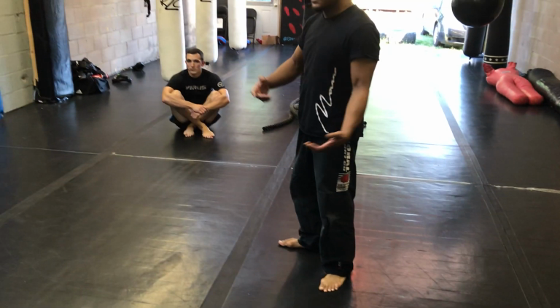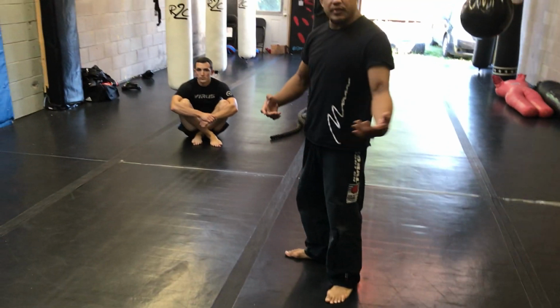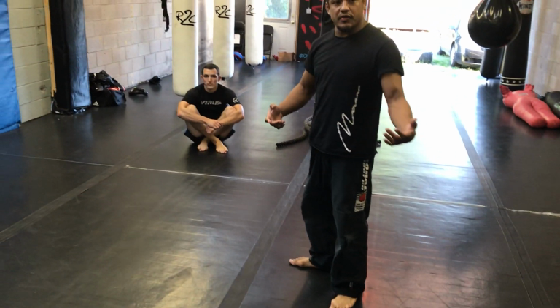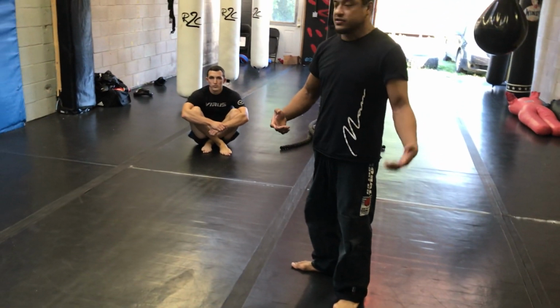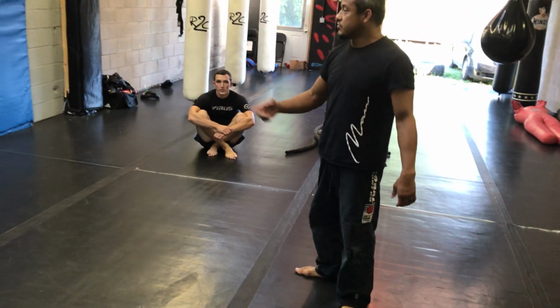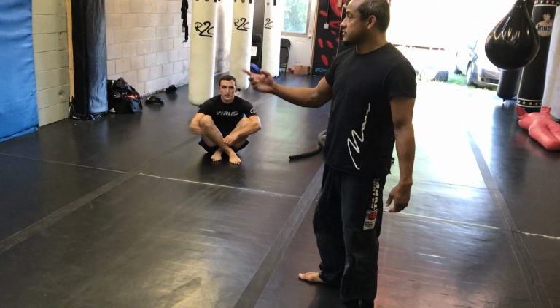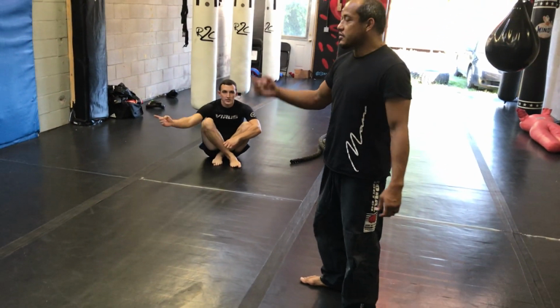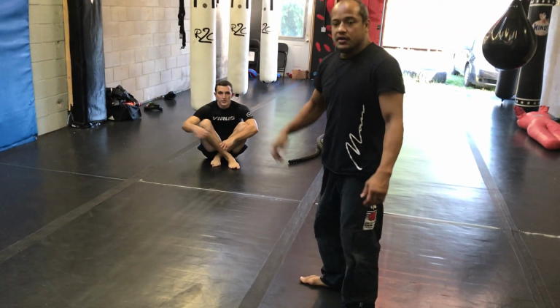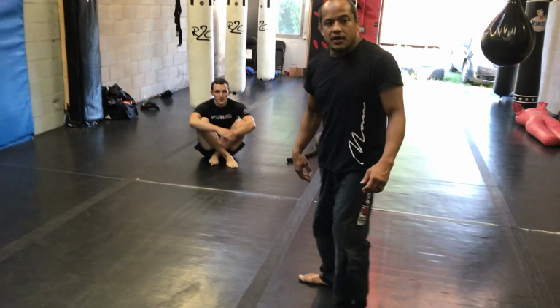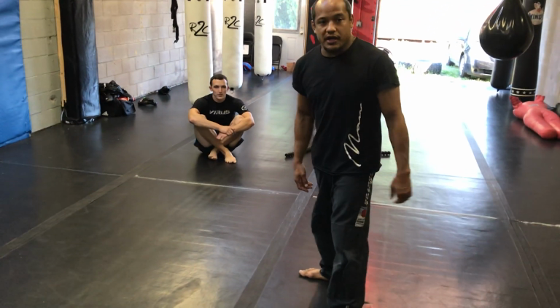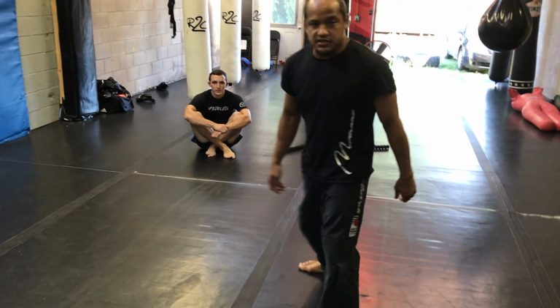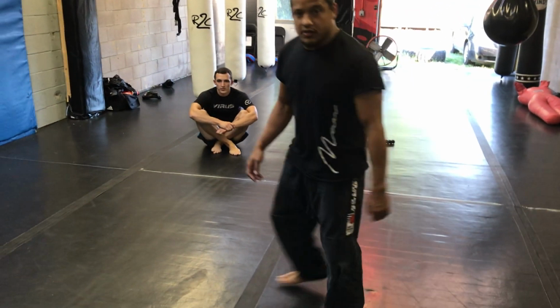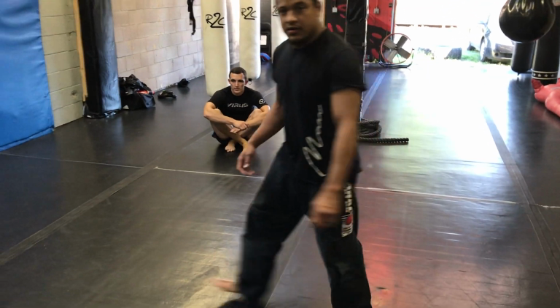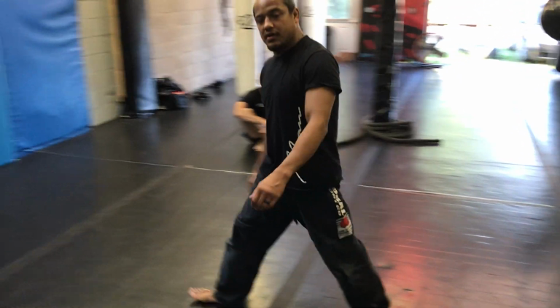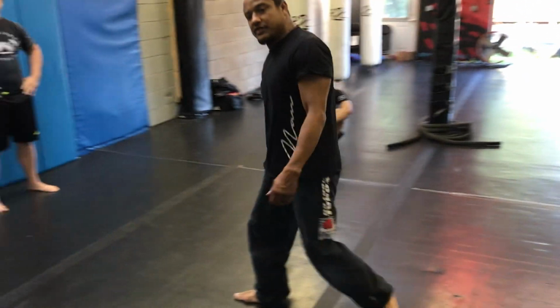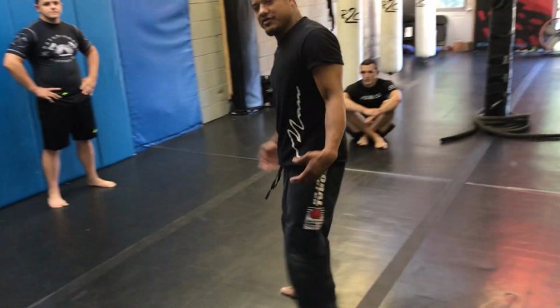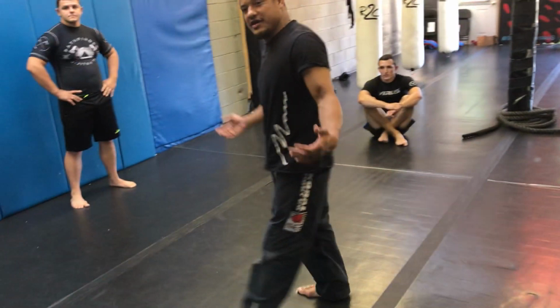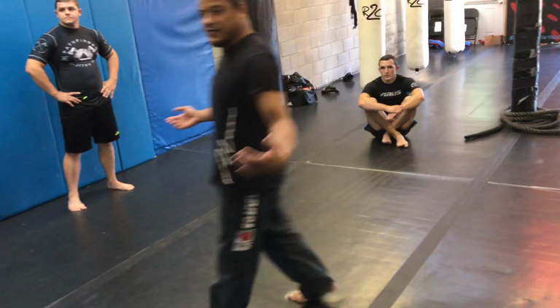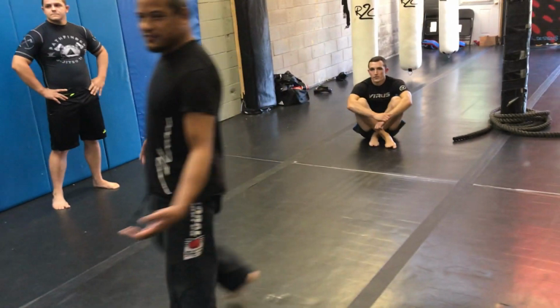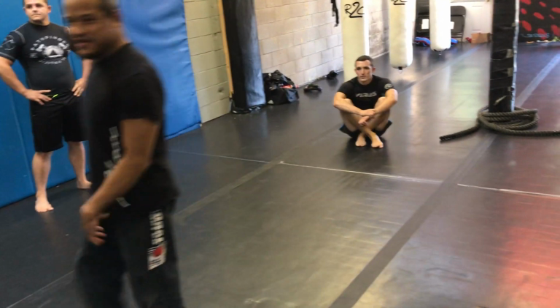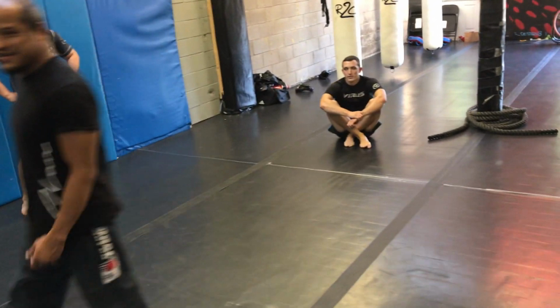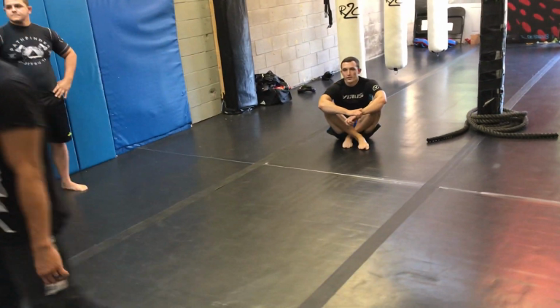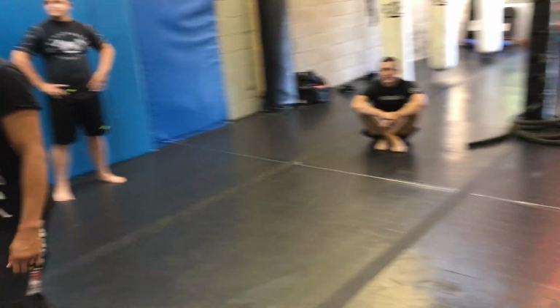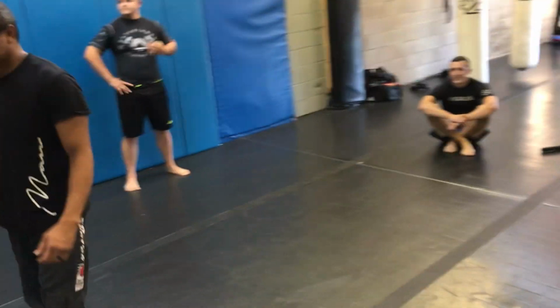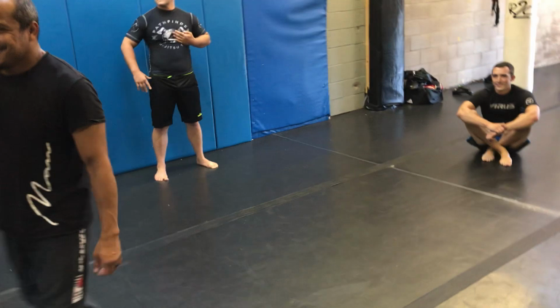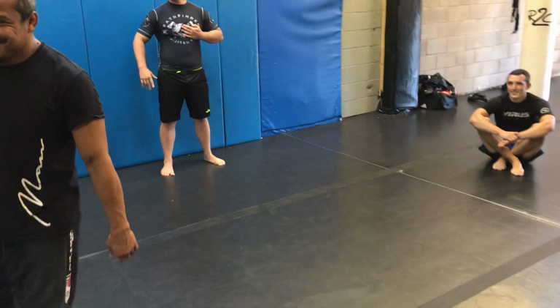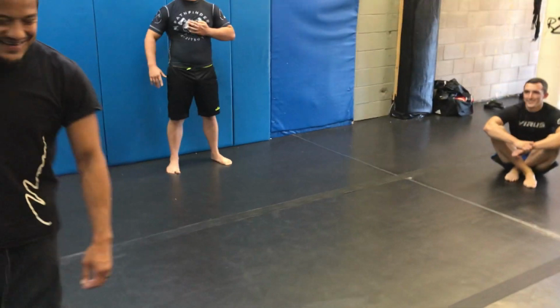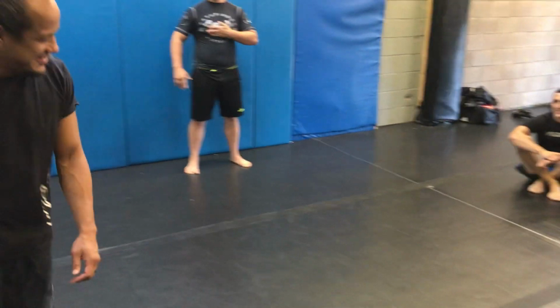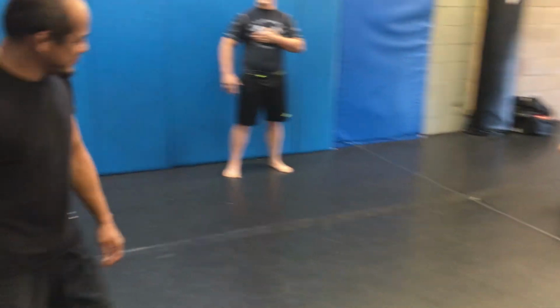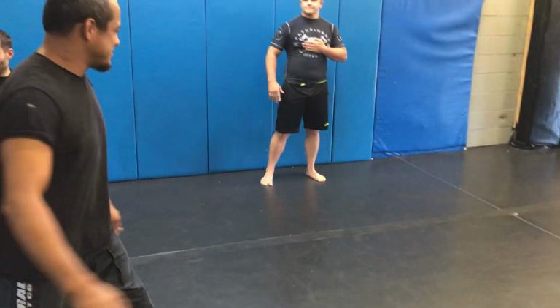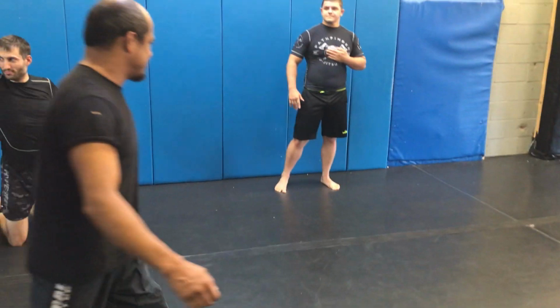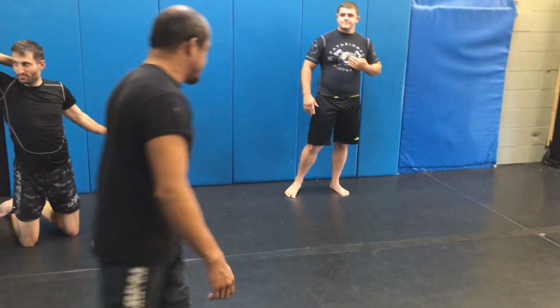Anybody wrestle? You wrestle? Alright, you ain't supposed to be here. You got messed up too.